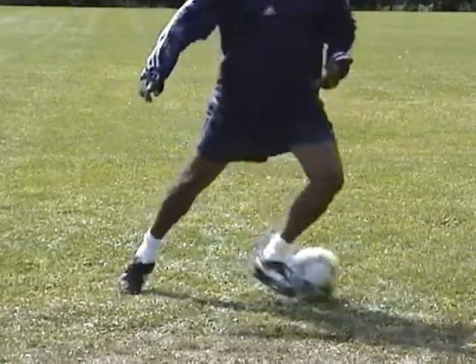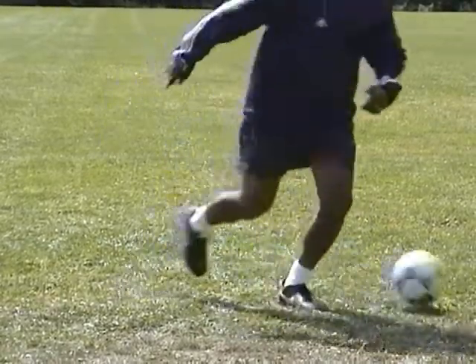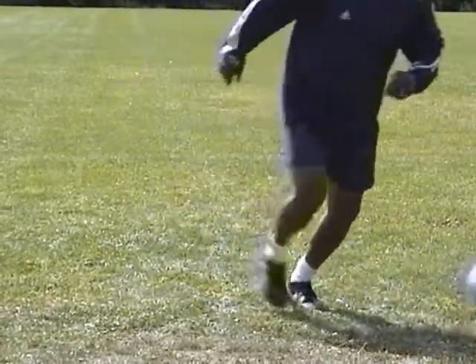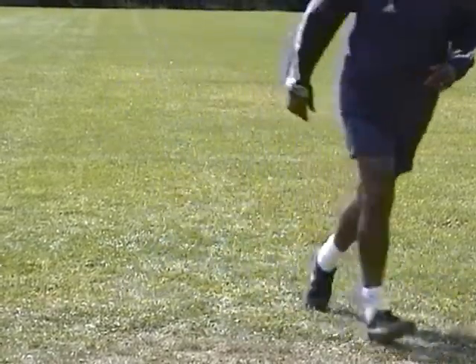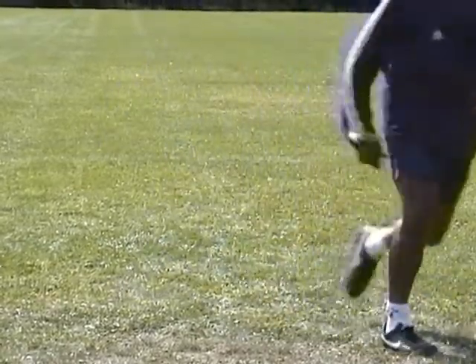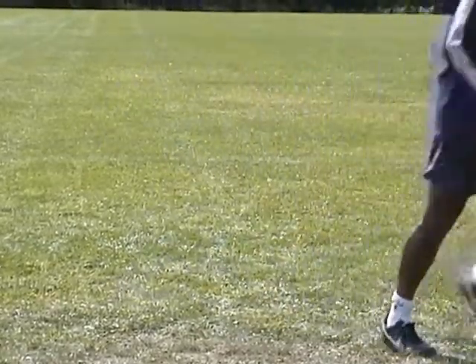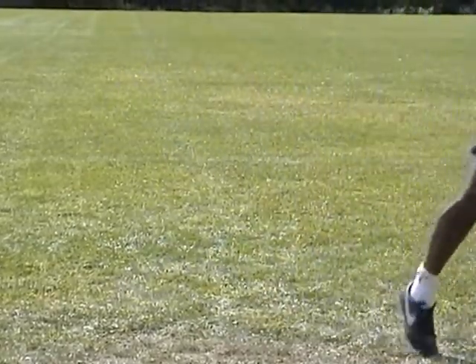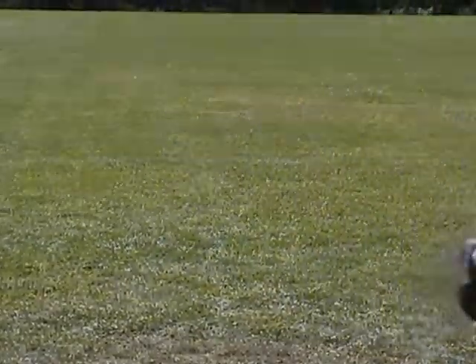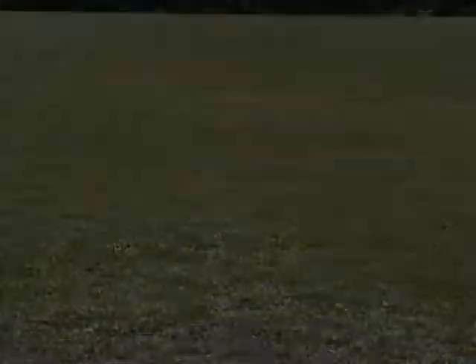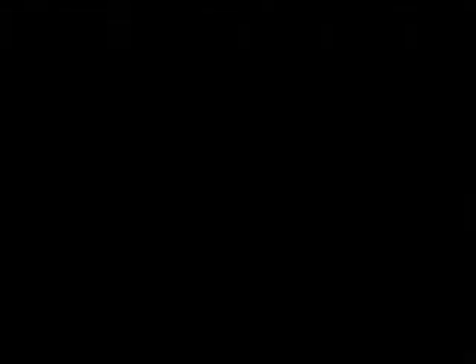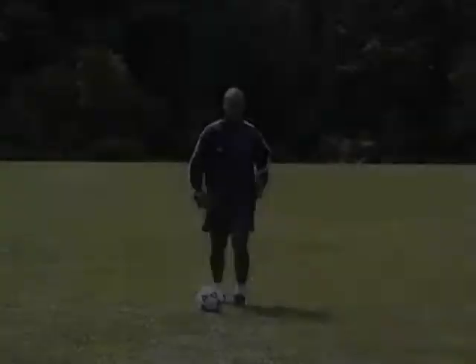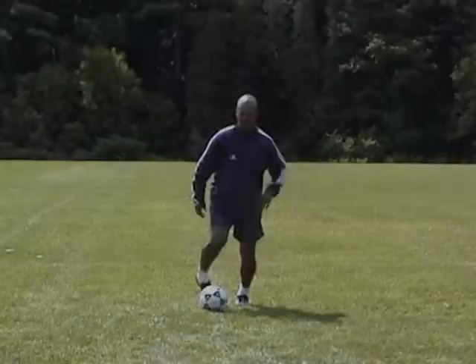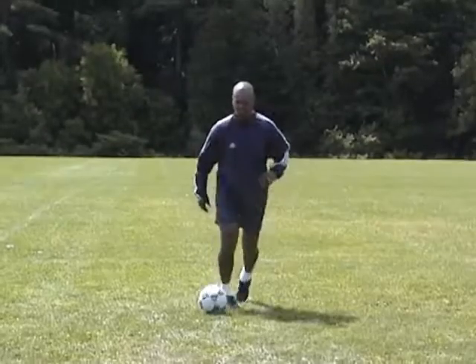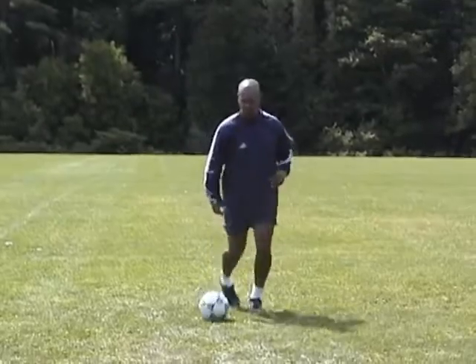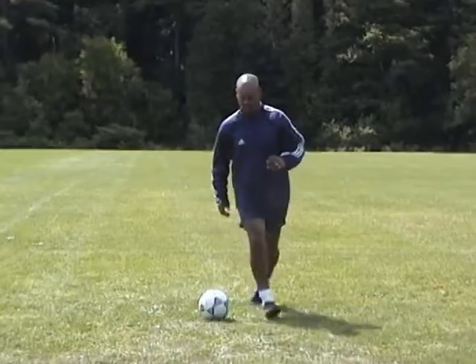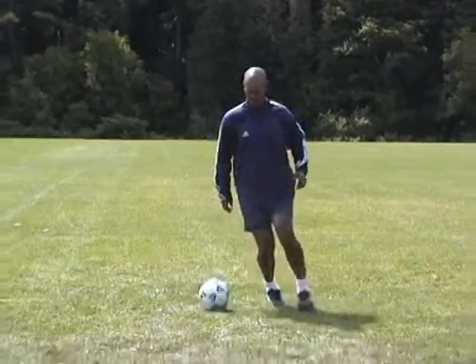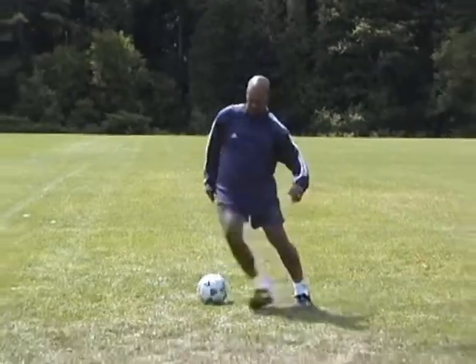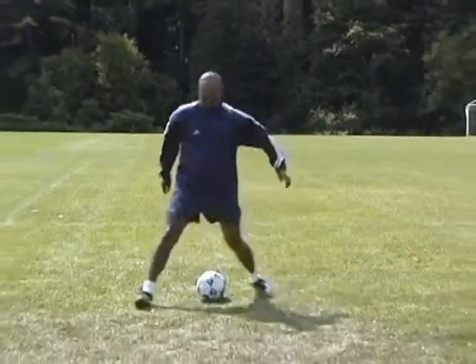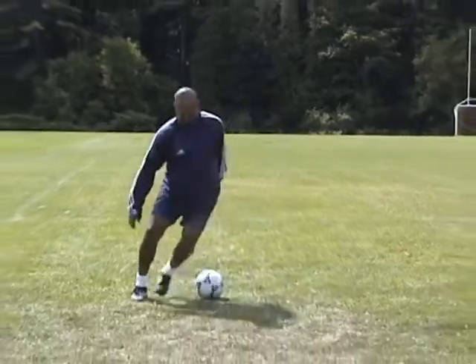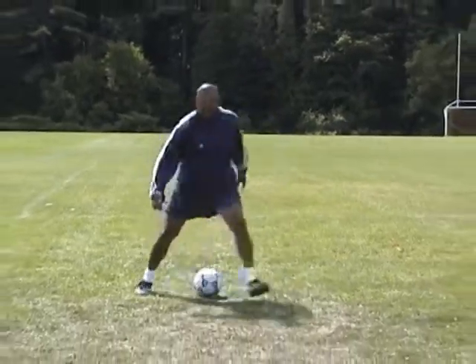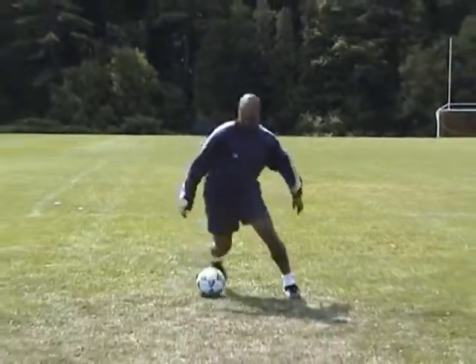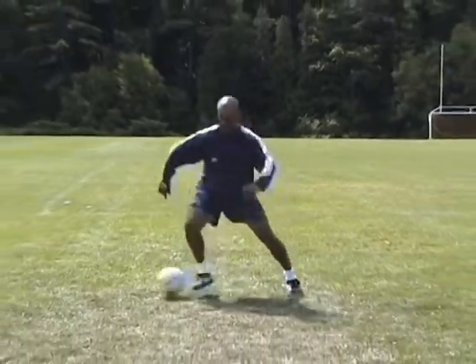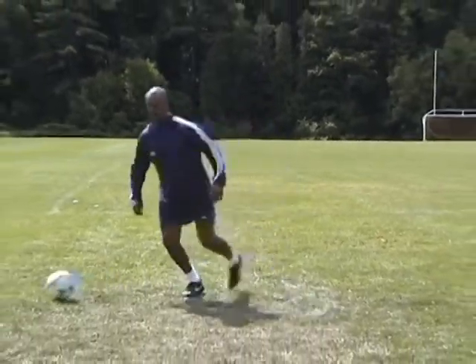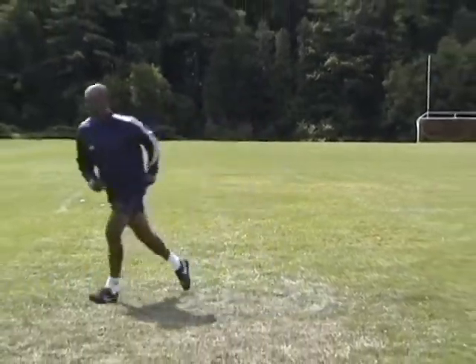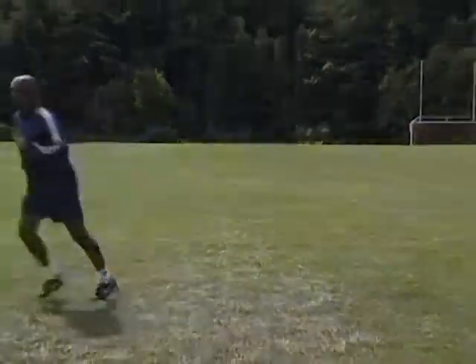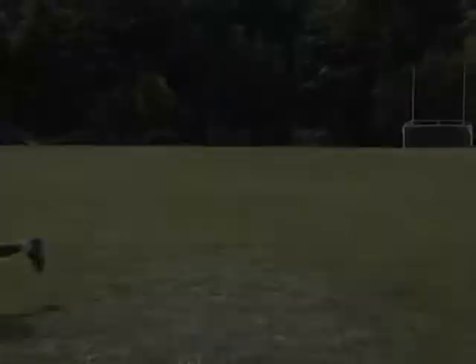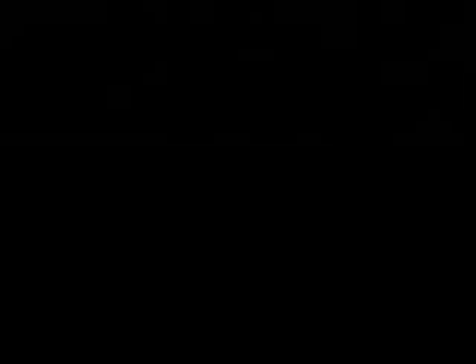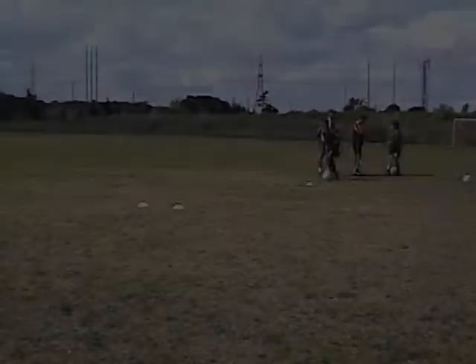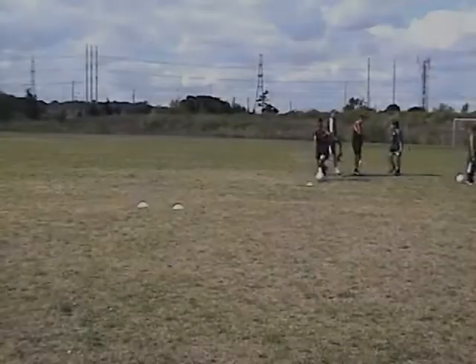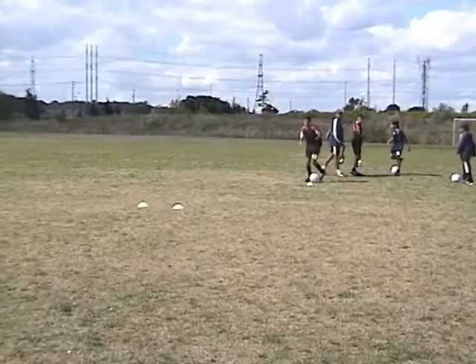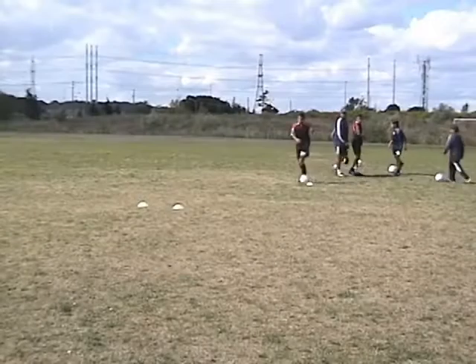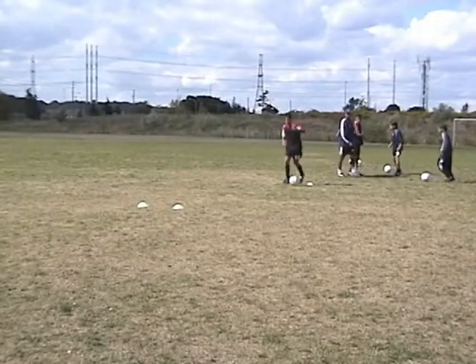It's important to be light on your toes and change direction with speed. Keep your centre of gravity low, as this will help improve your balance.